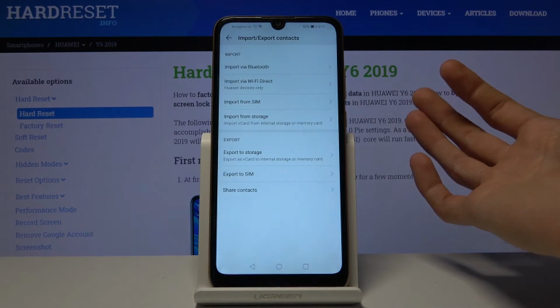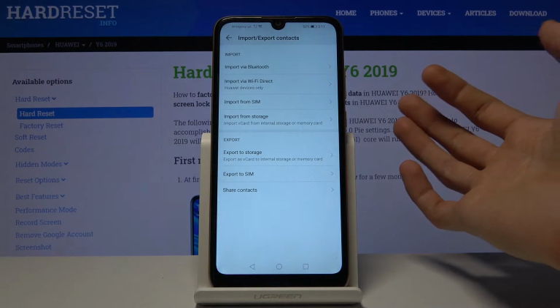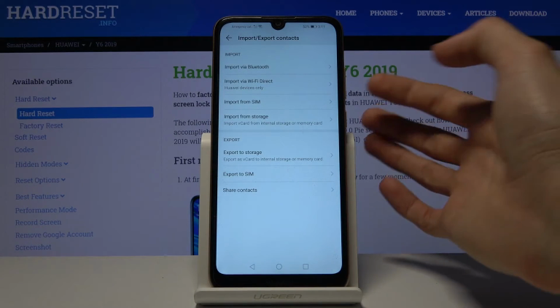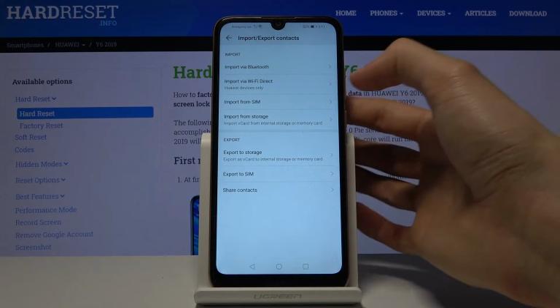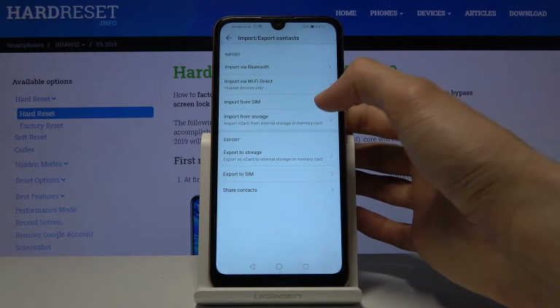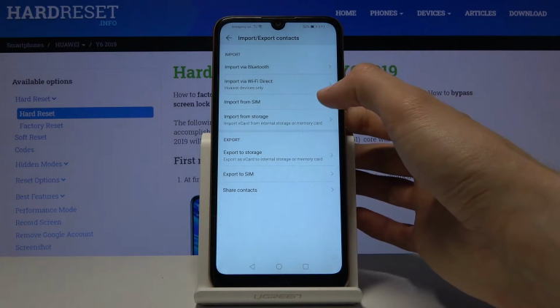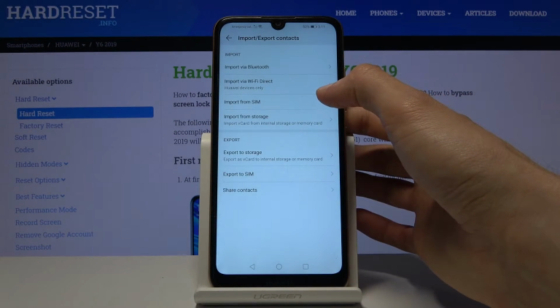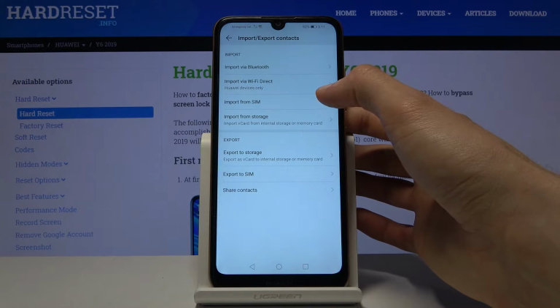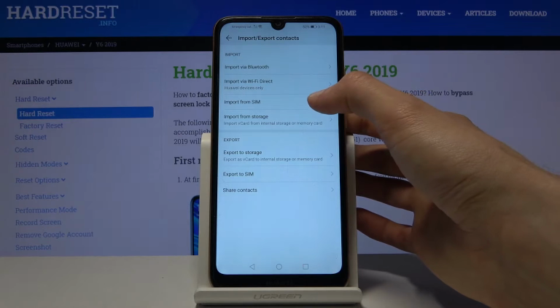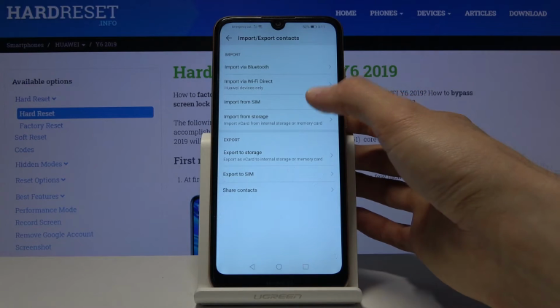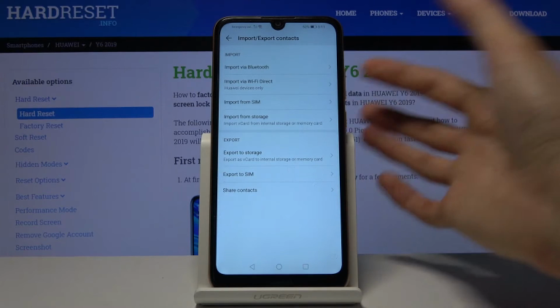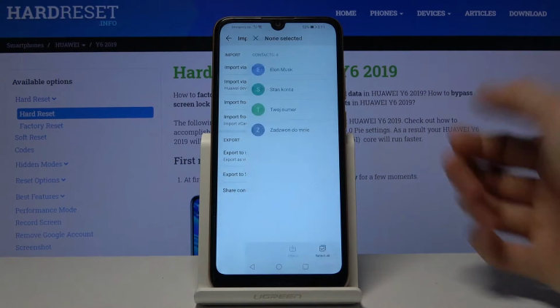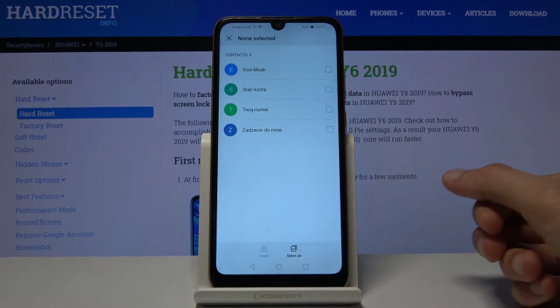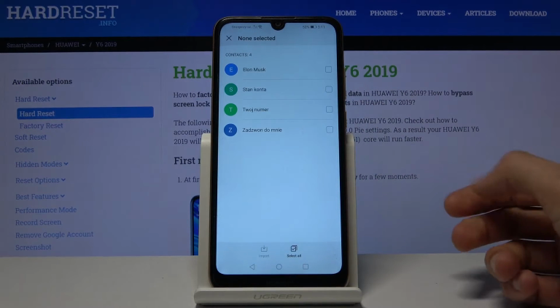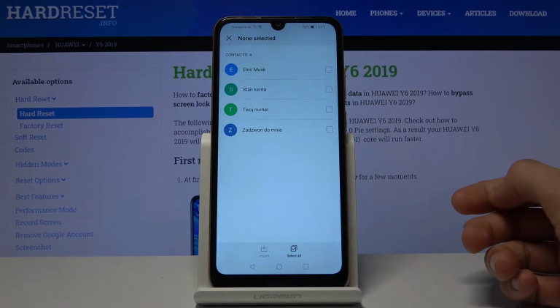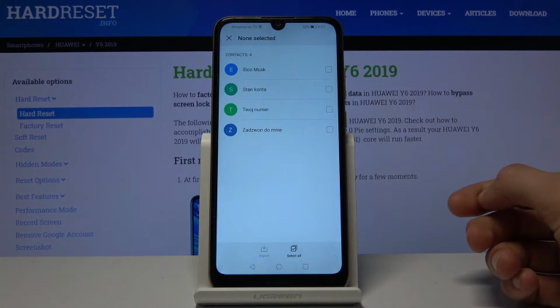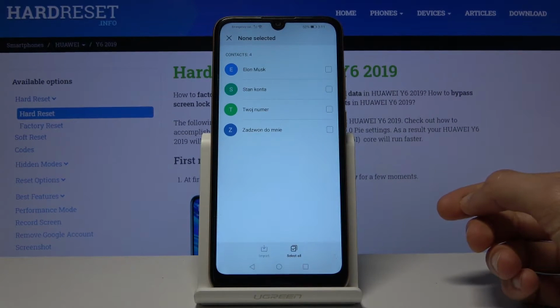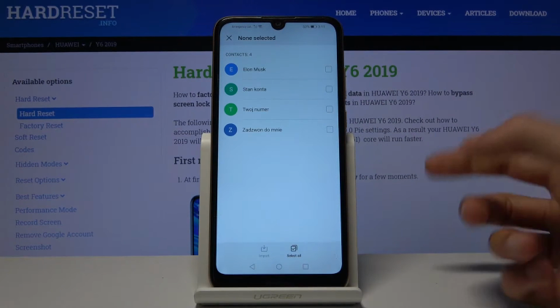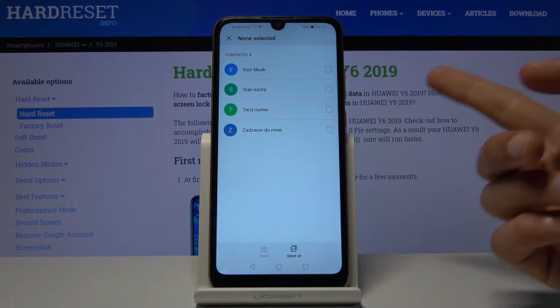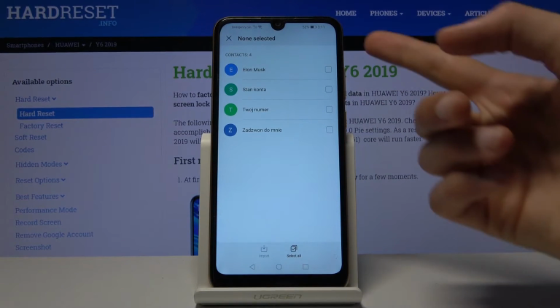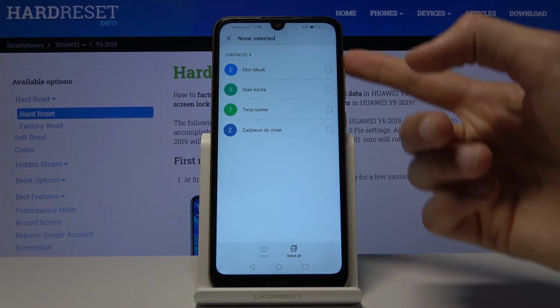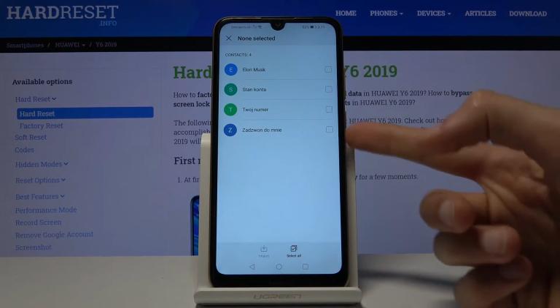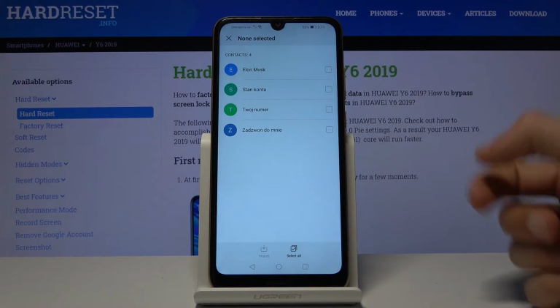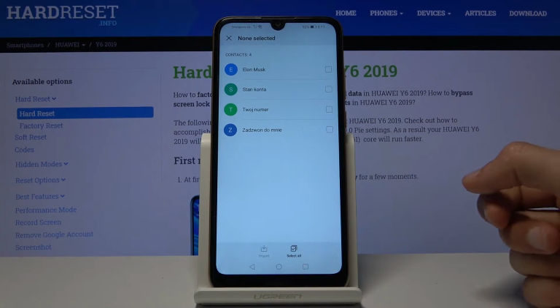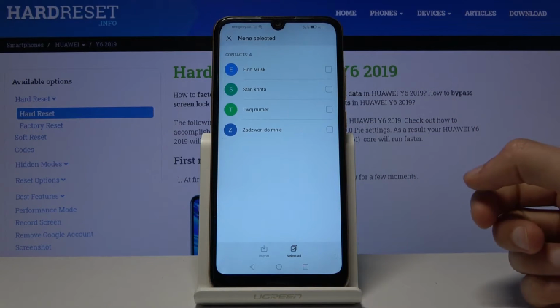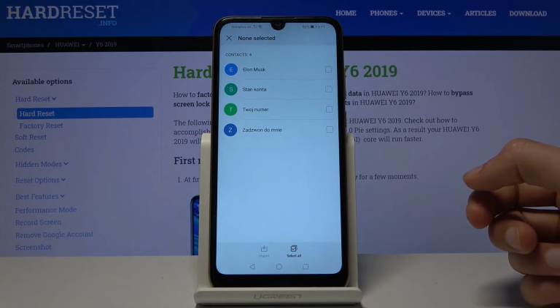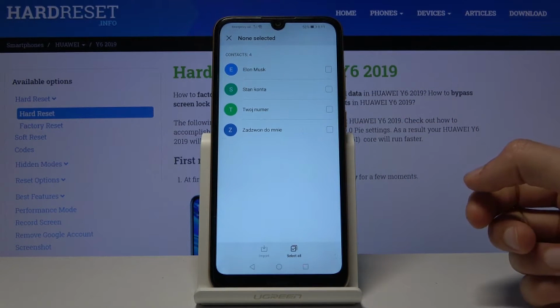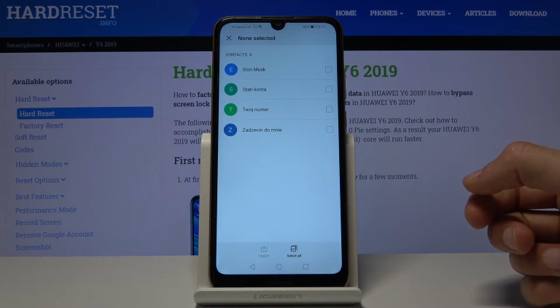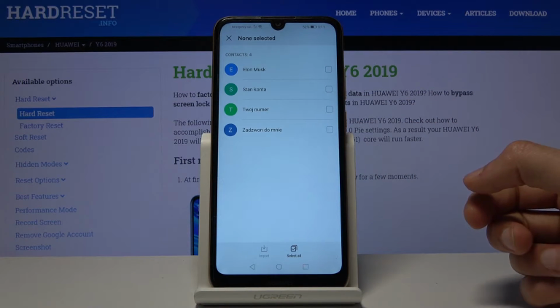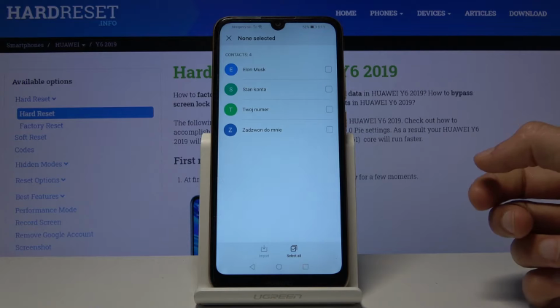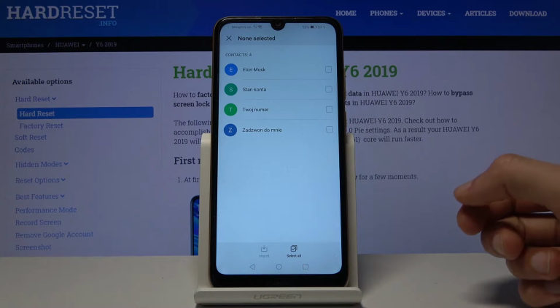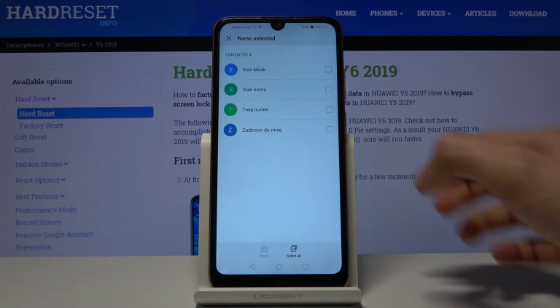From here, select that you want to import contacts from SIM card, and once you do, it shows you all the contacts that are located on that SIM card.